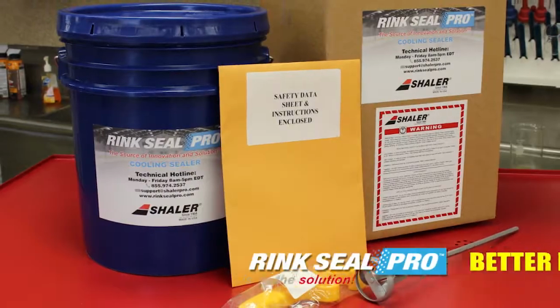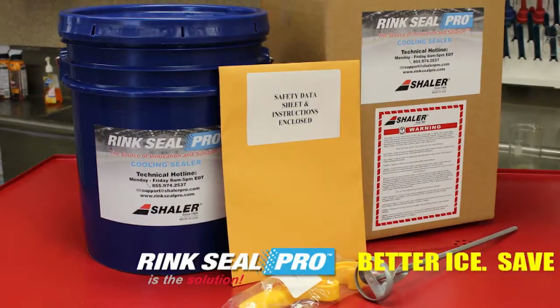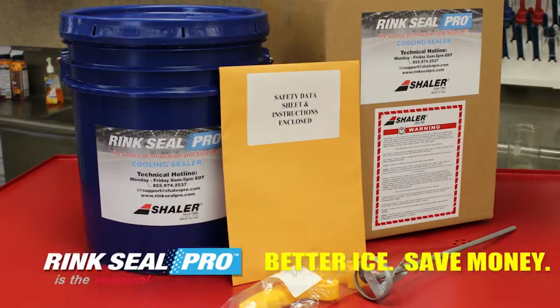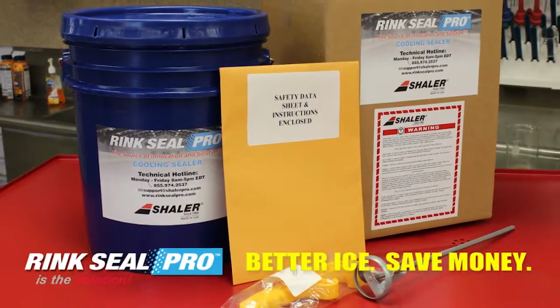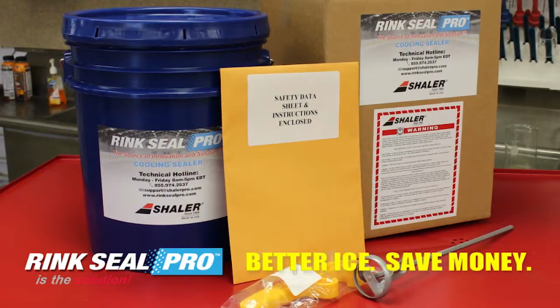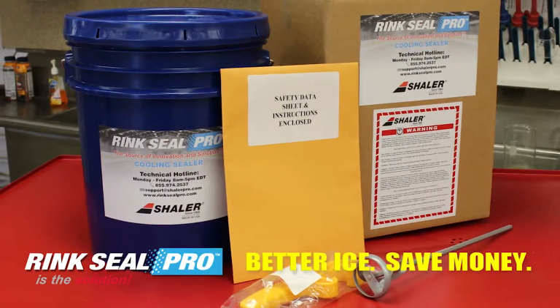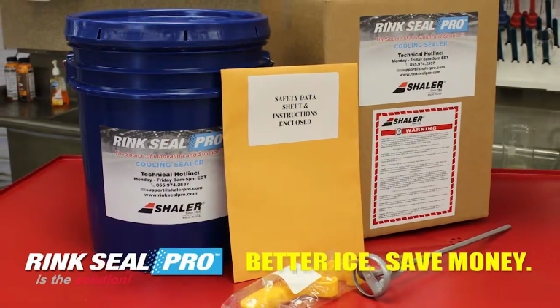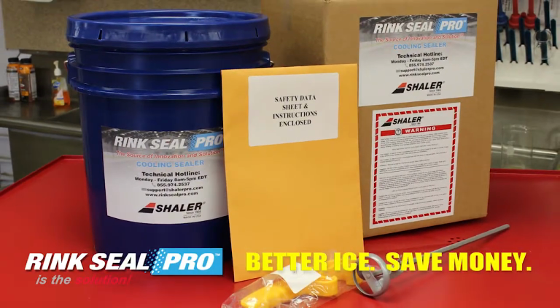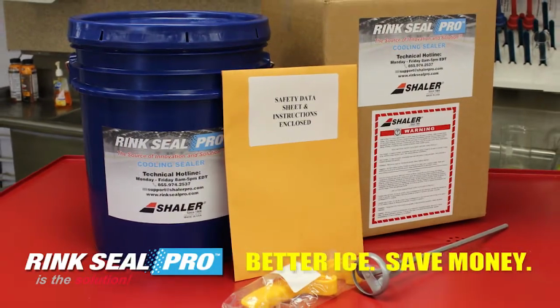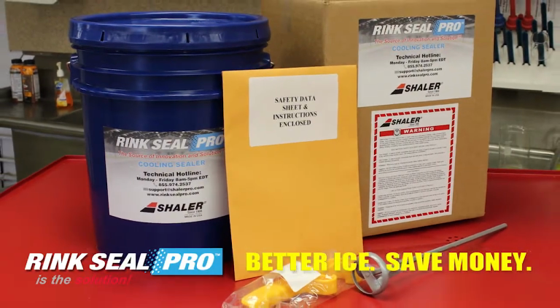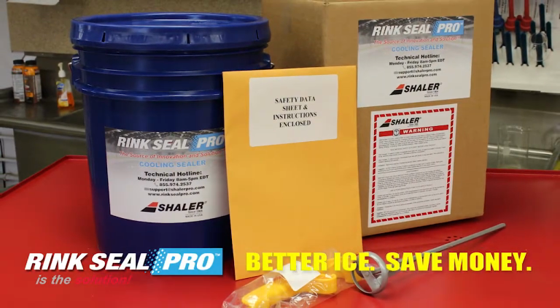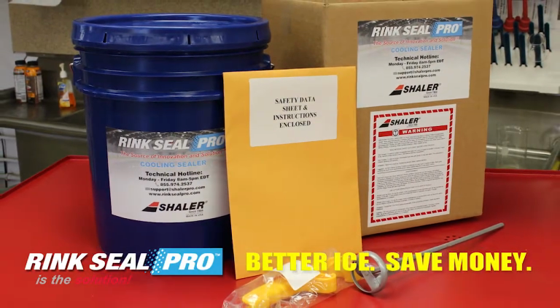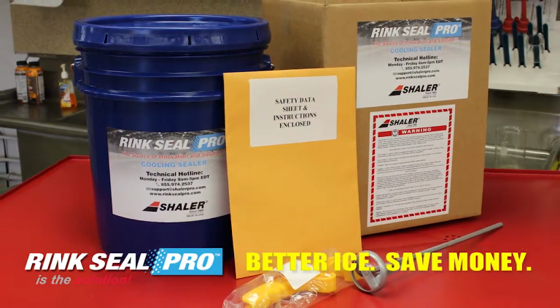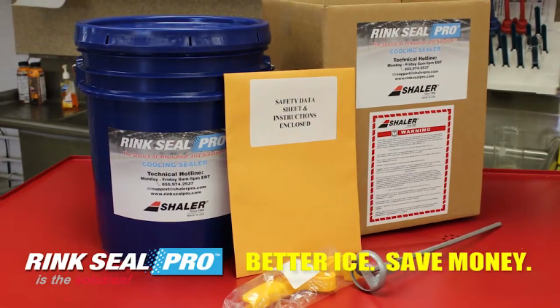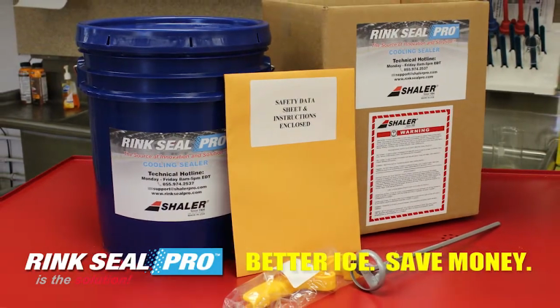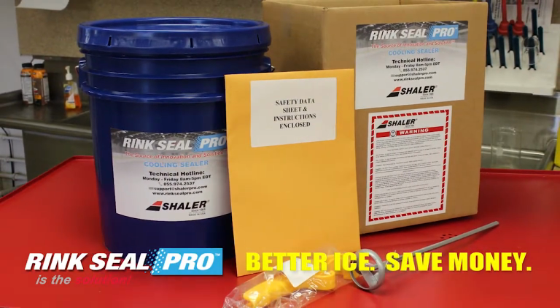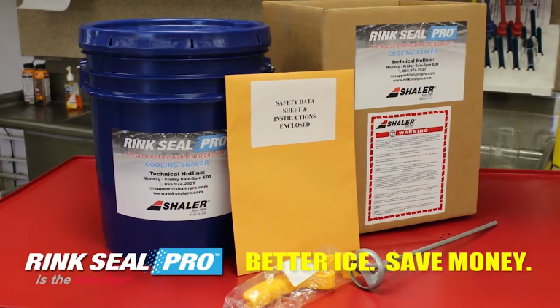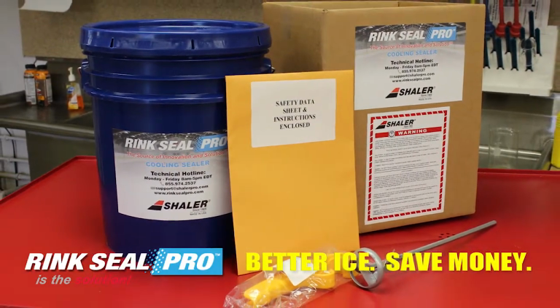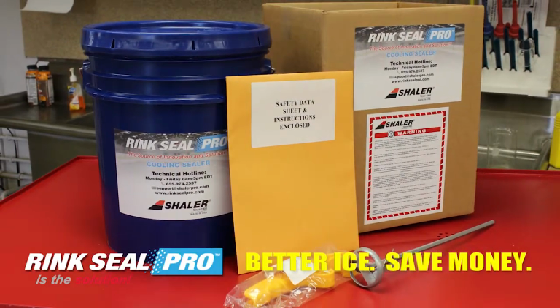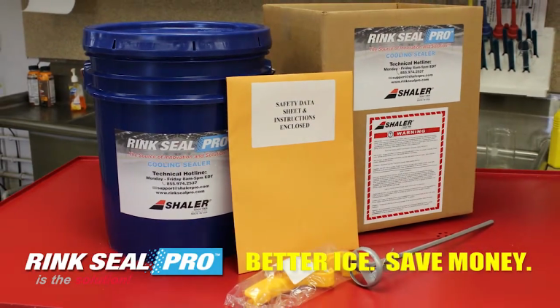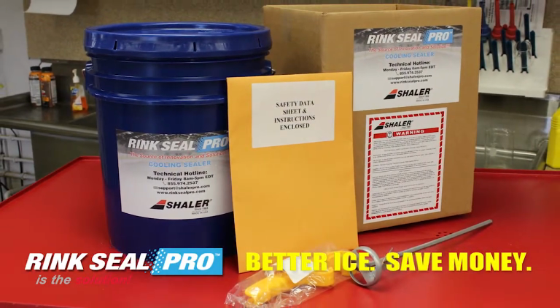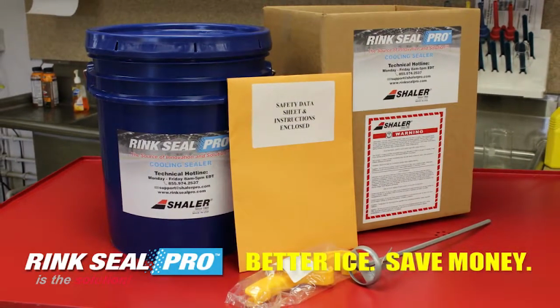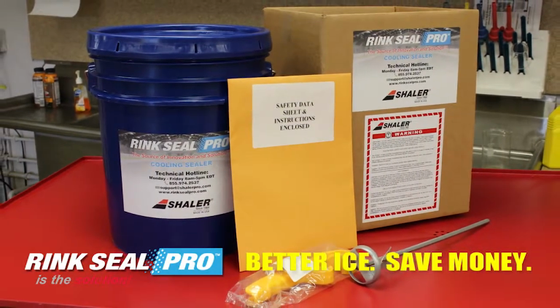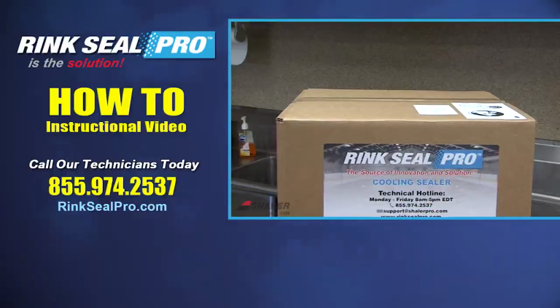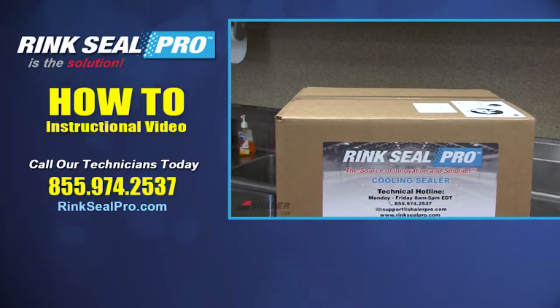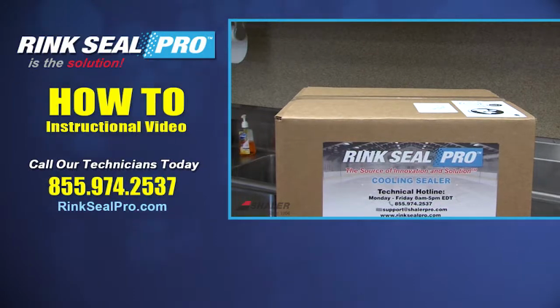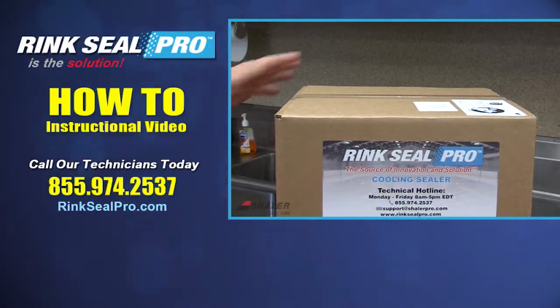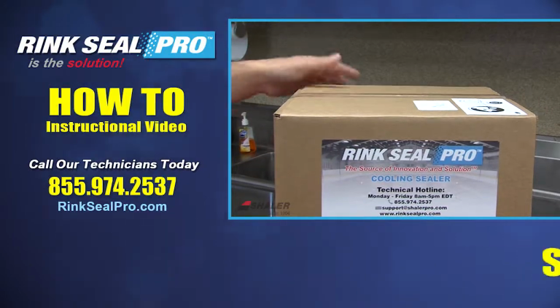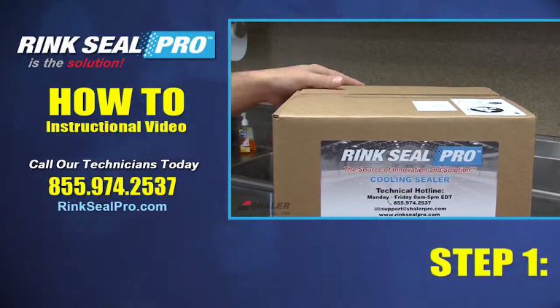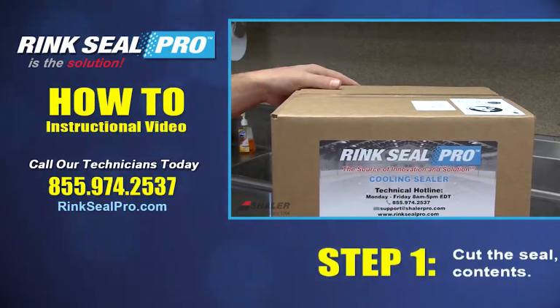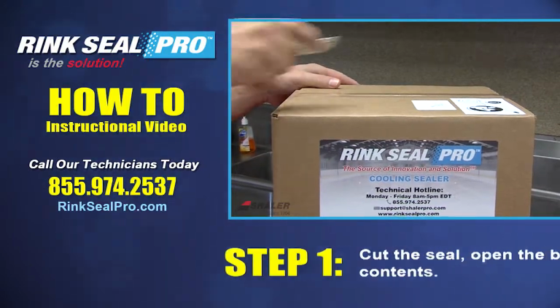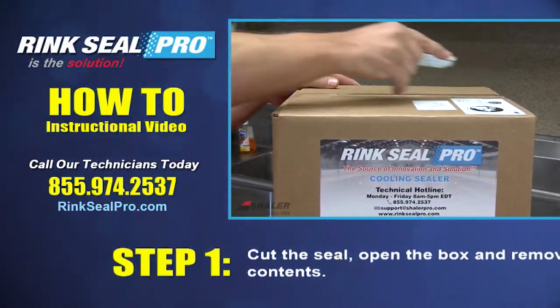Rink Seal Pro is your solution to have better ice and save money. The instructions are as follows.